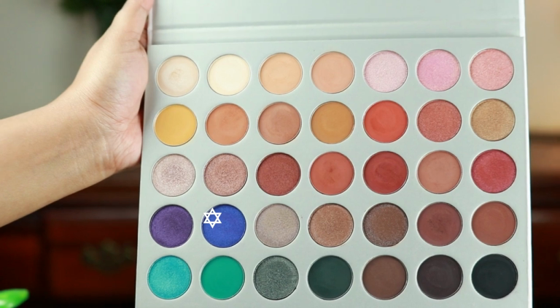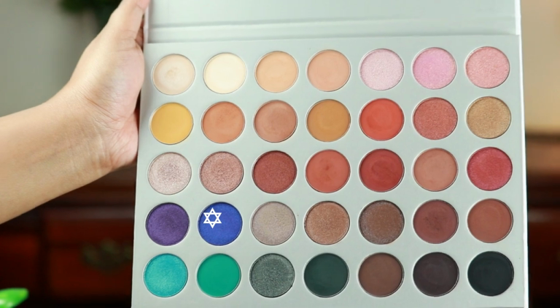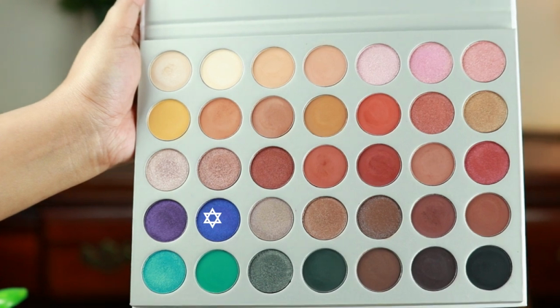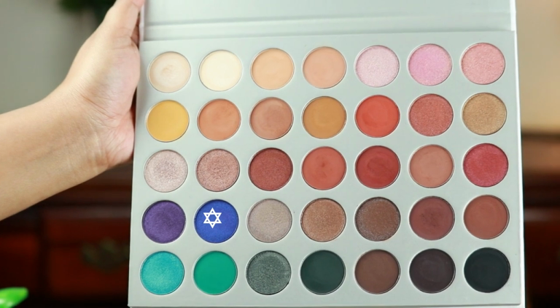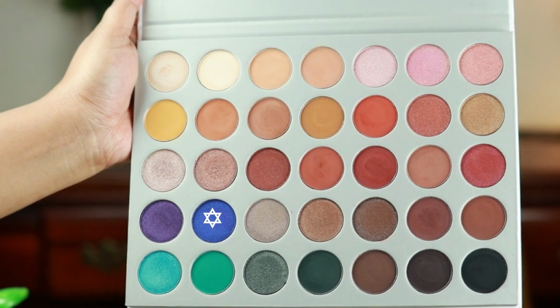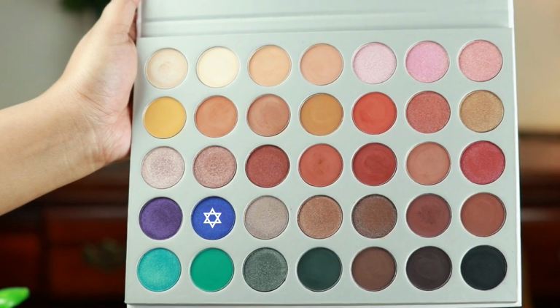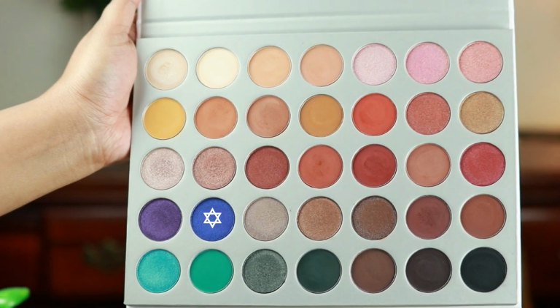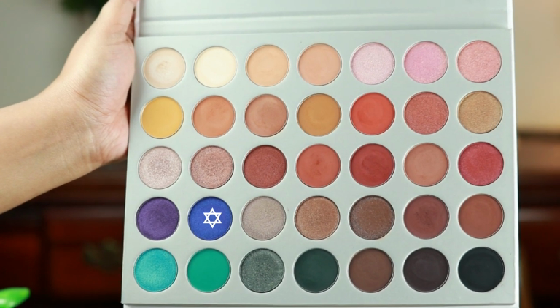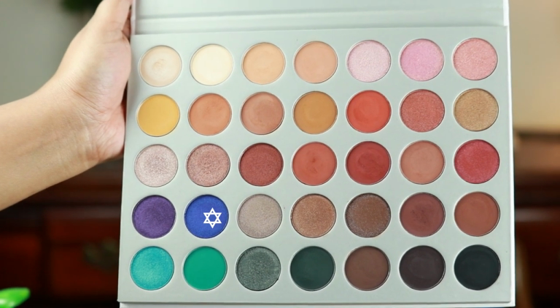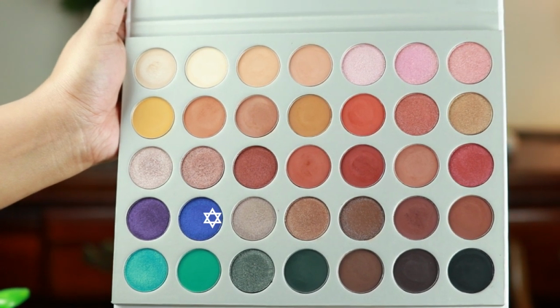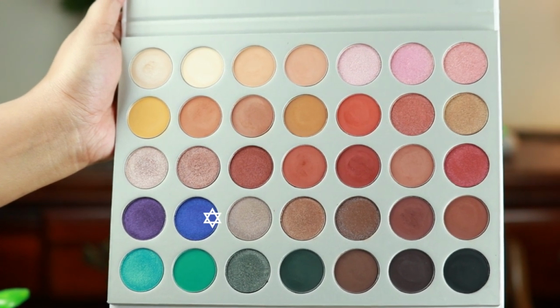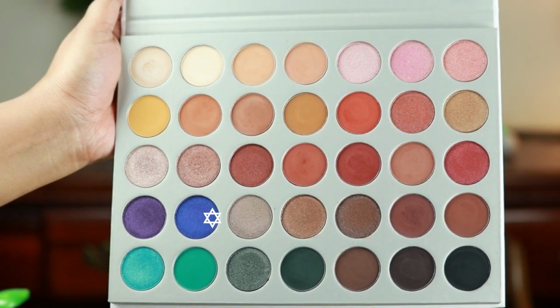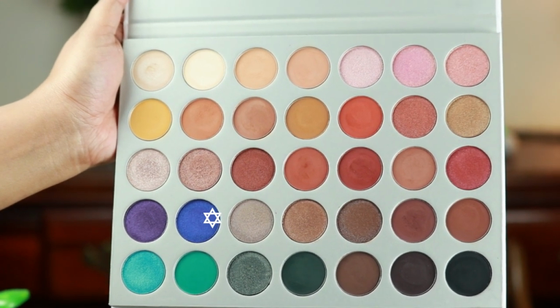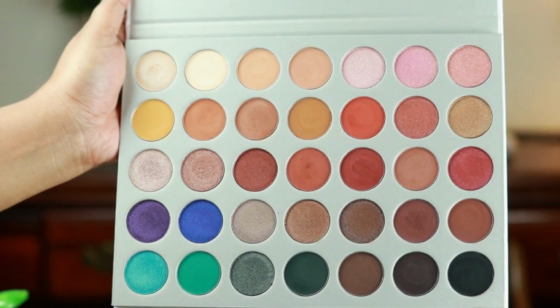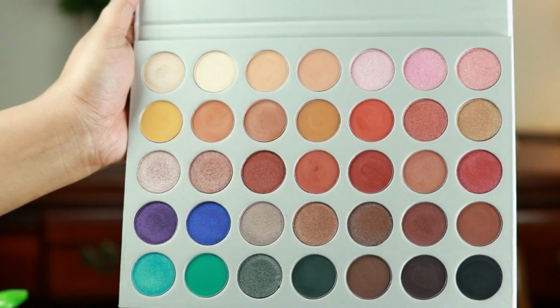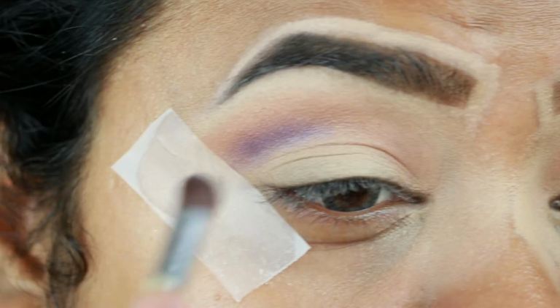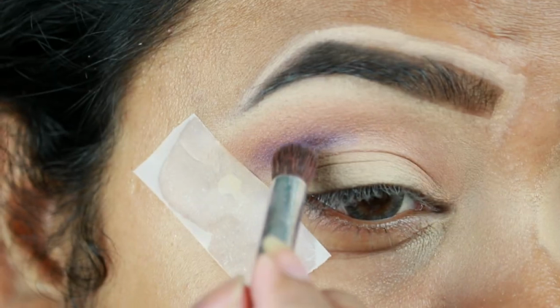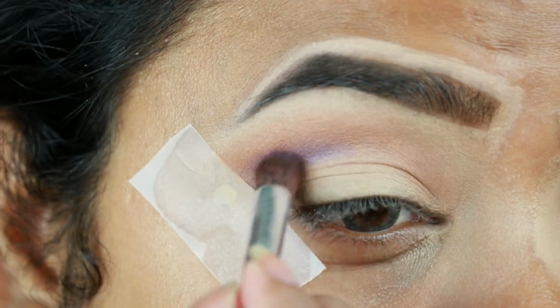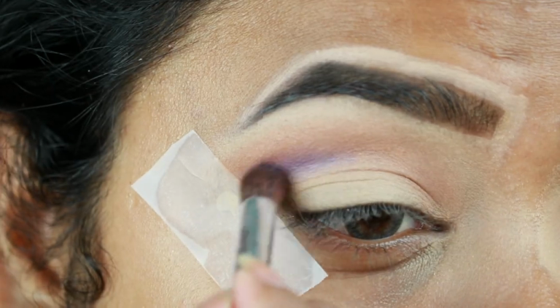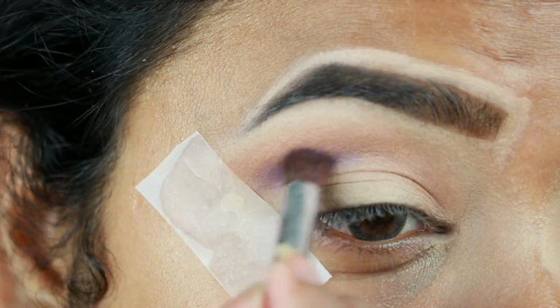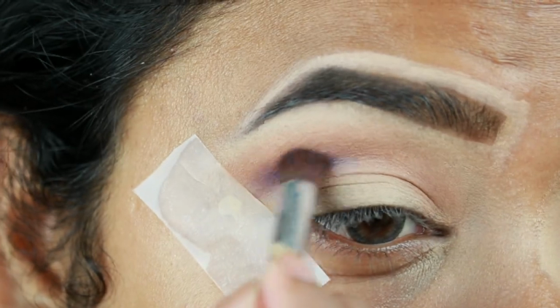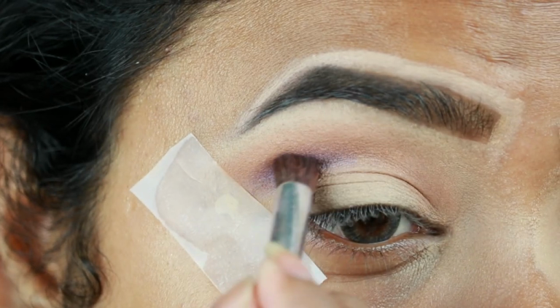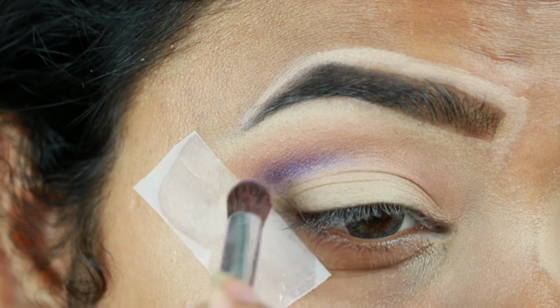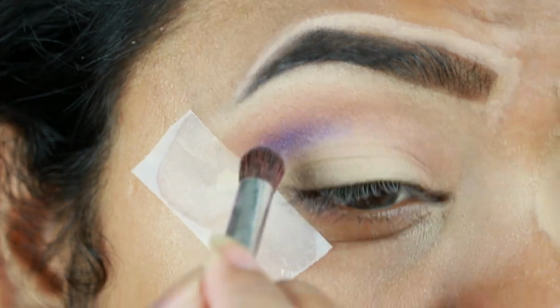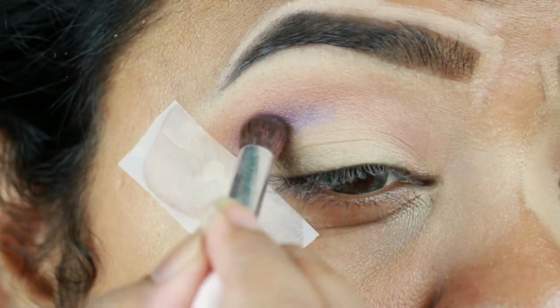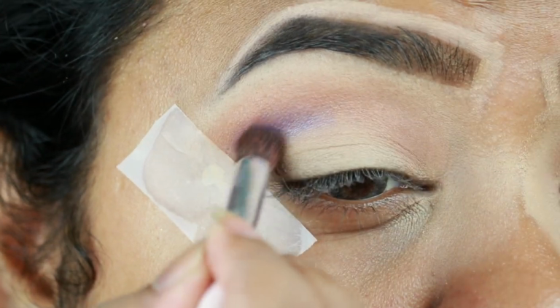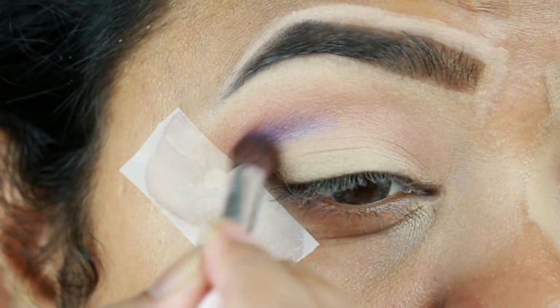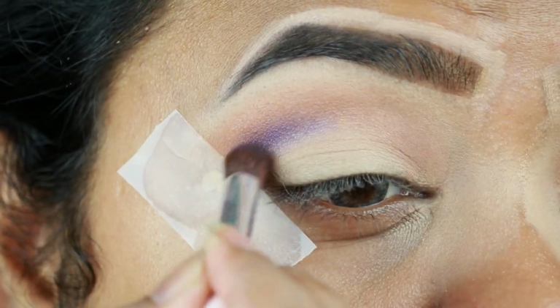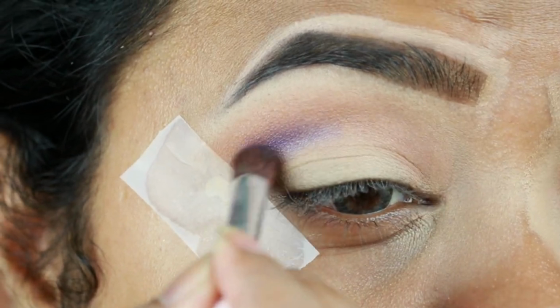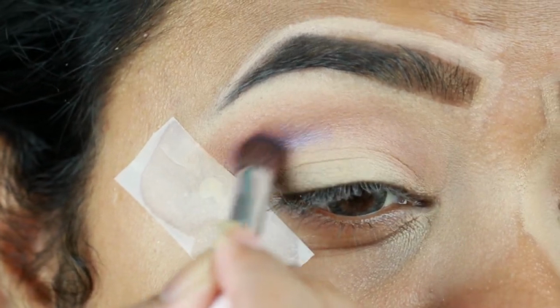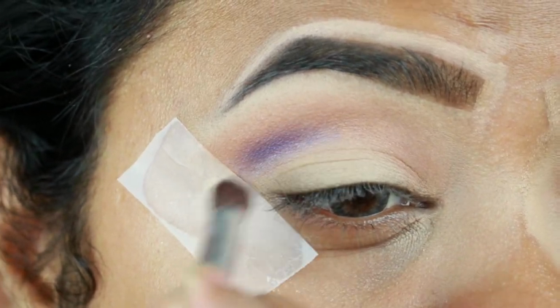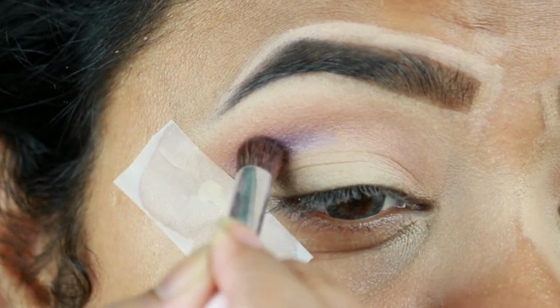Now I'm taking Twerk, which is a real blue color and it is beautiful, and I'm just applying it all over my crease.